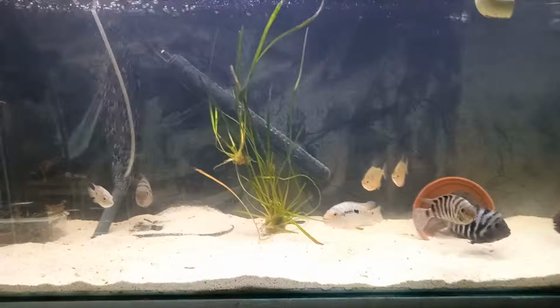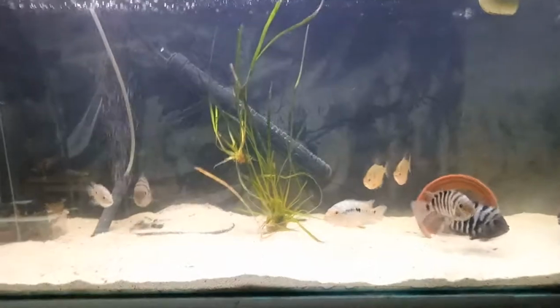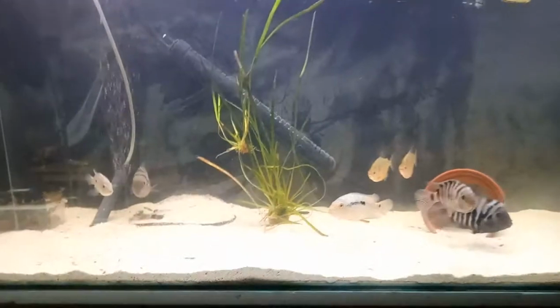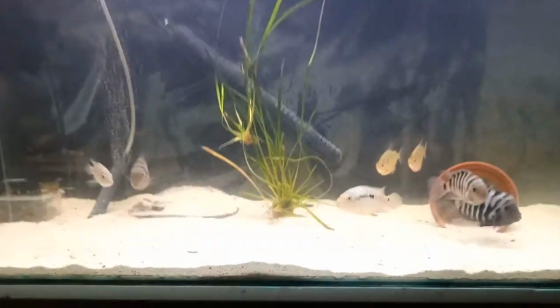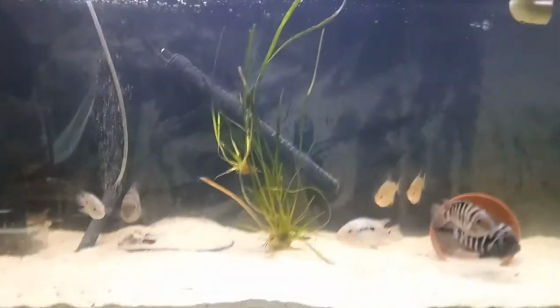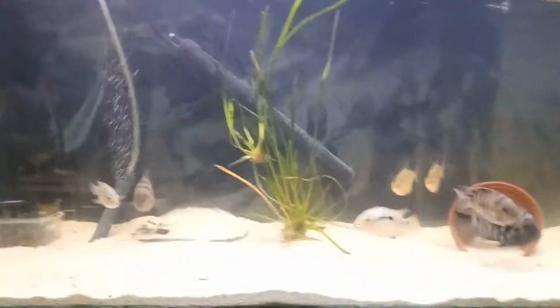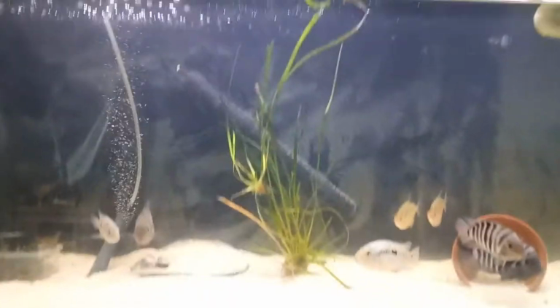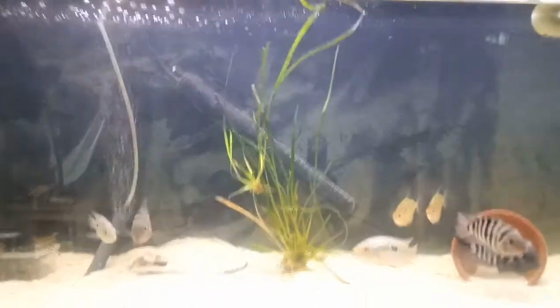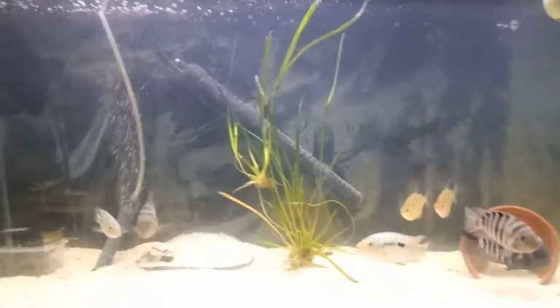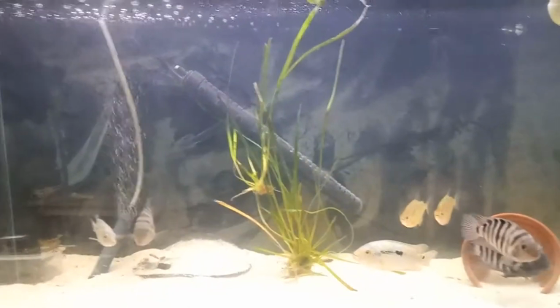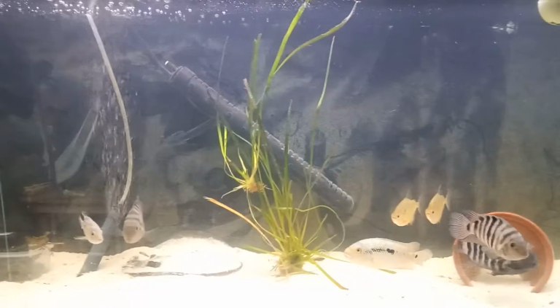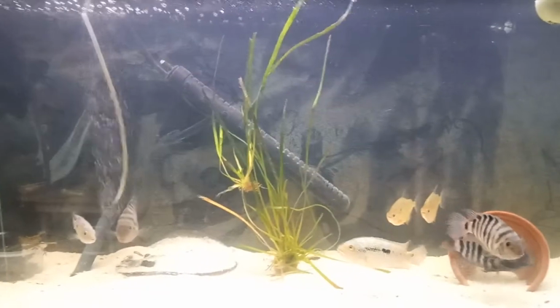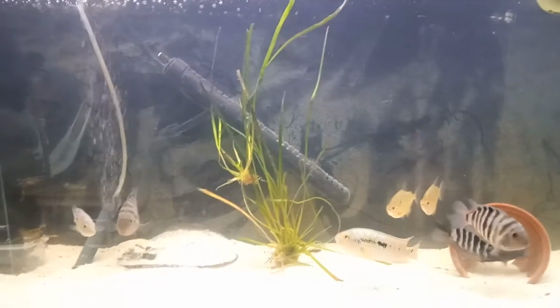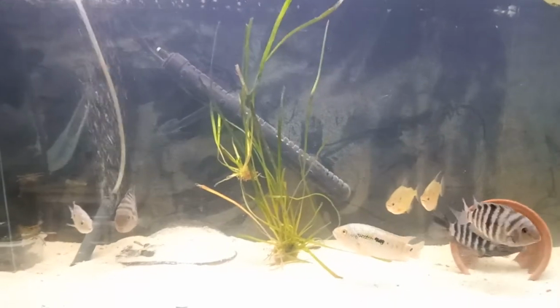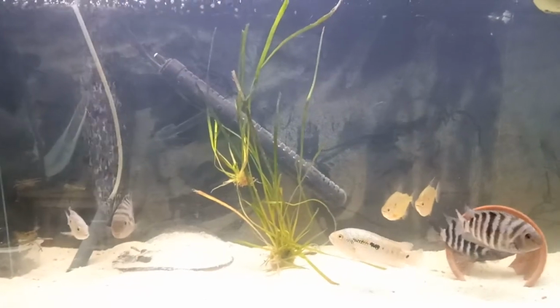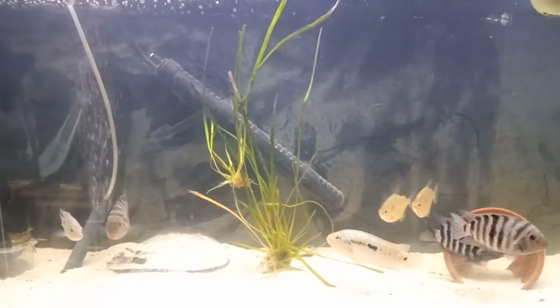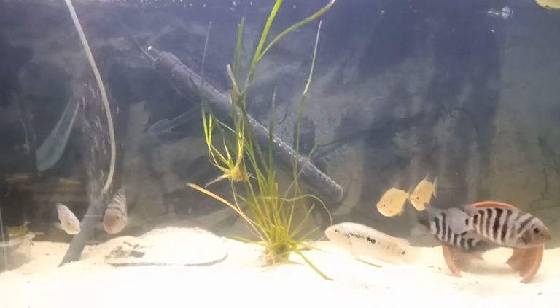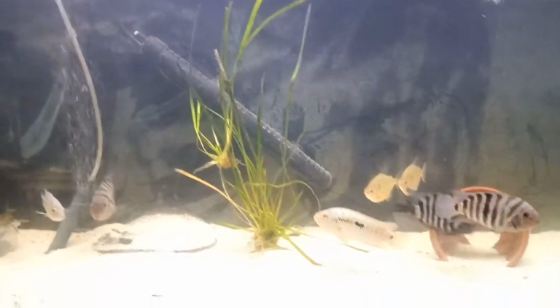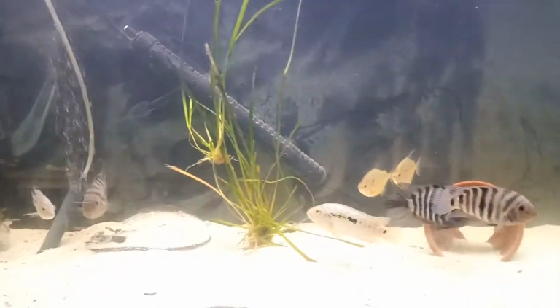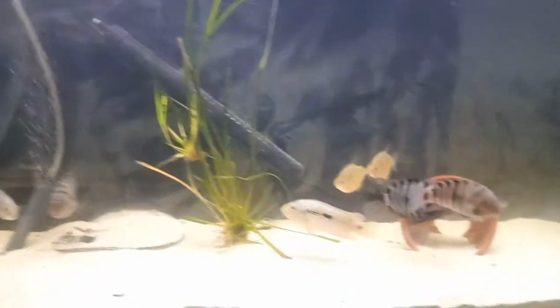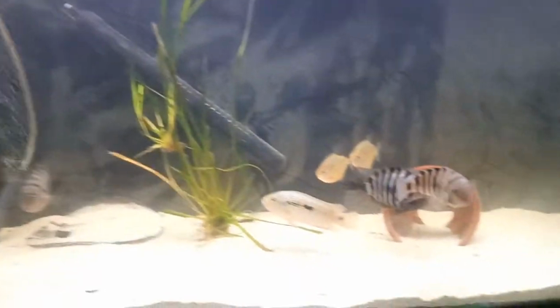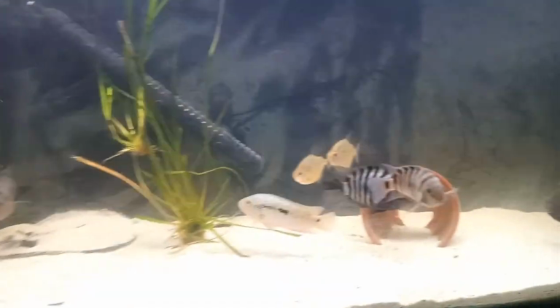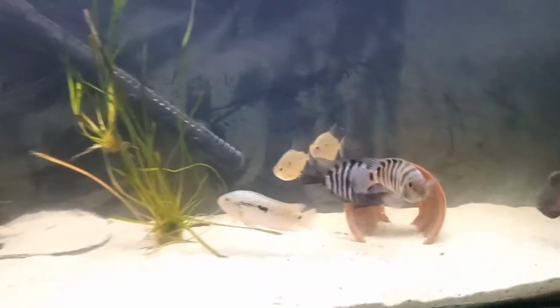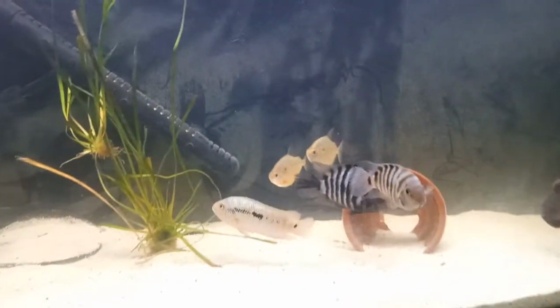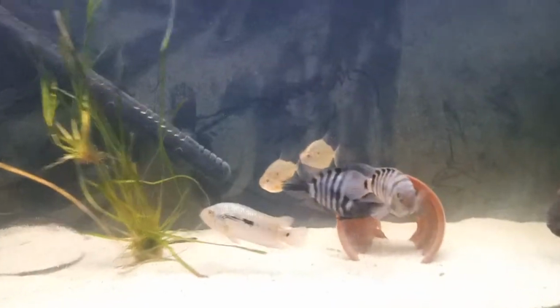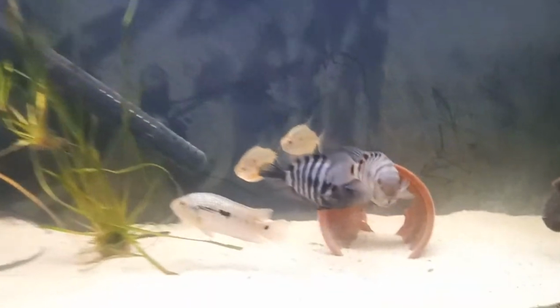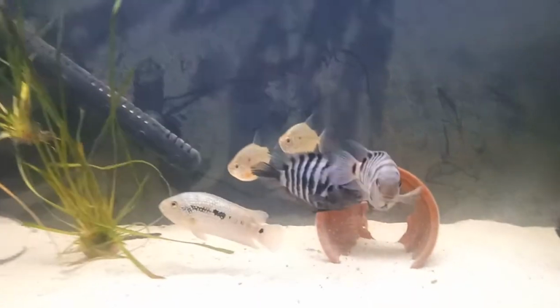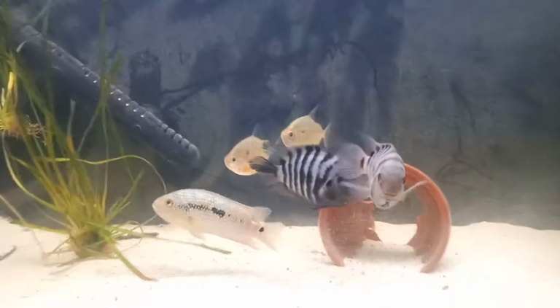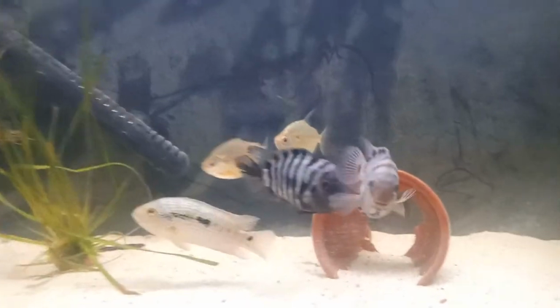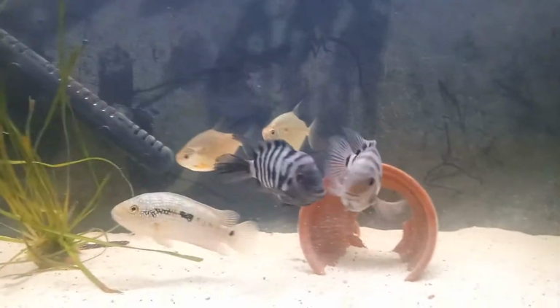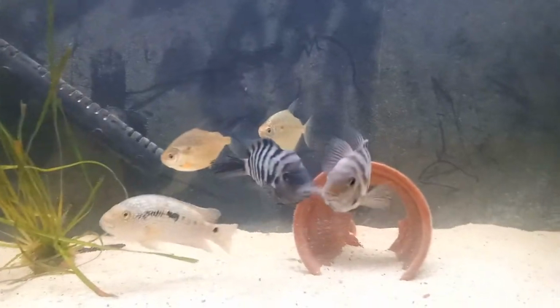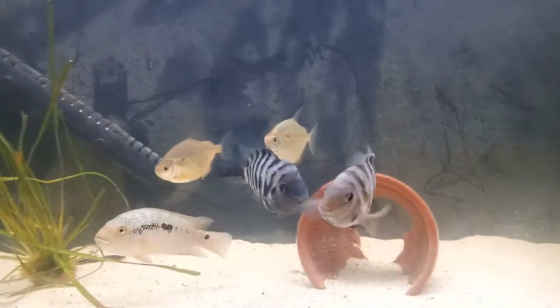Hey guys, what is up? Welcome back to a brand new video. Today I just wanted to talk about convict cichlids.